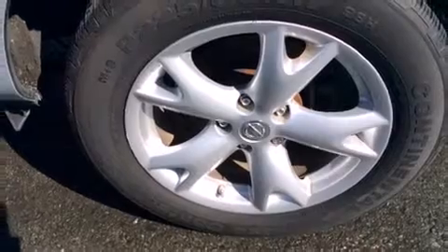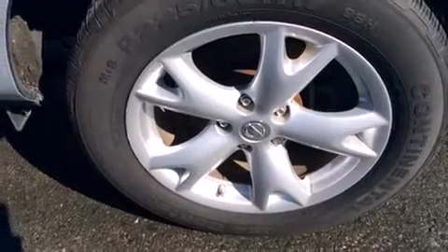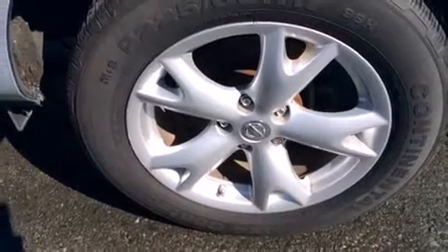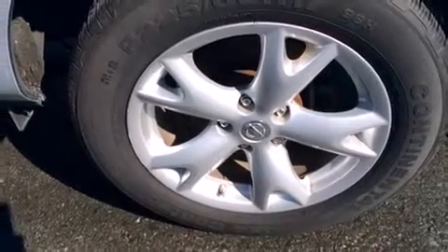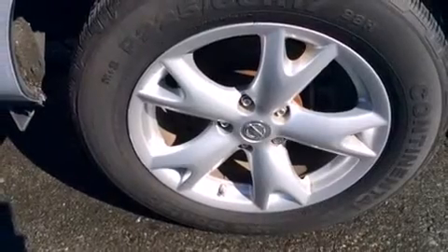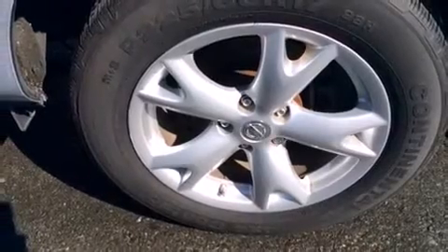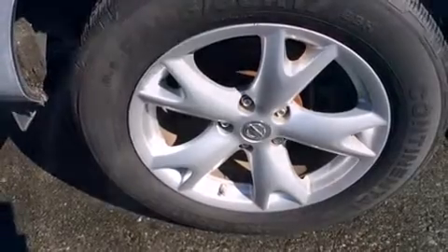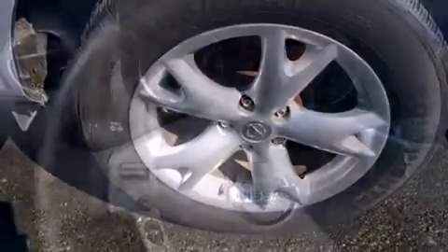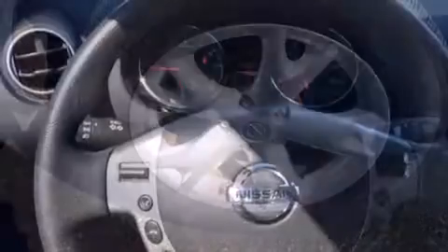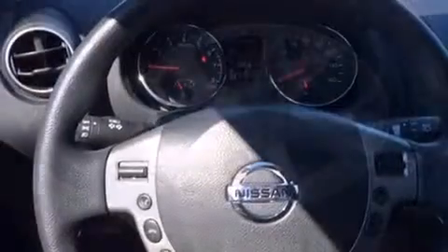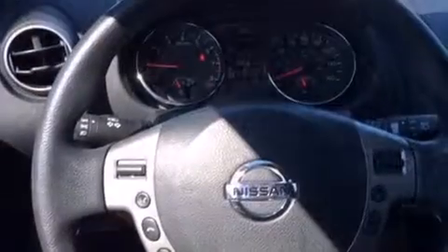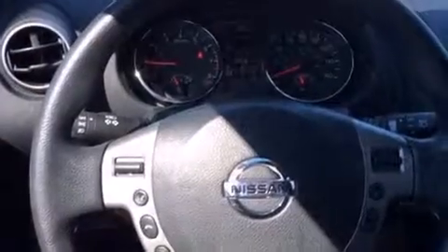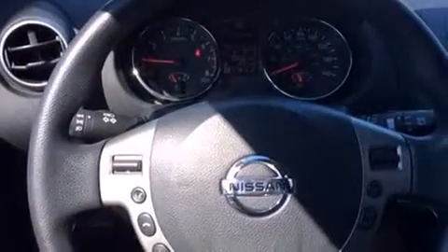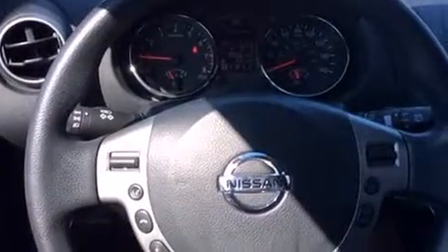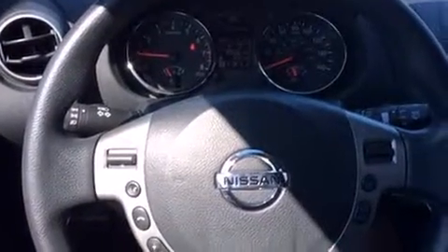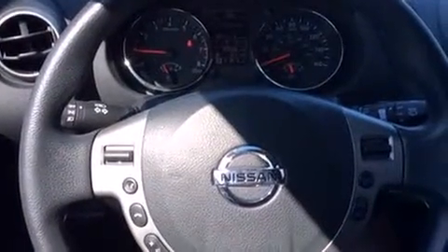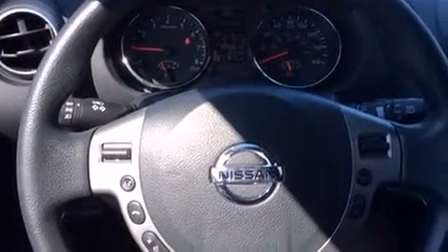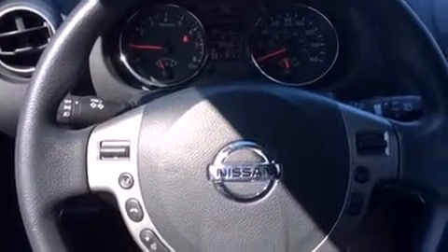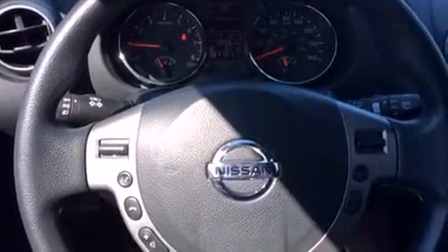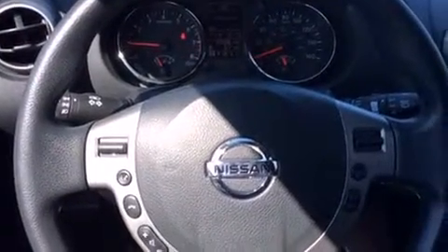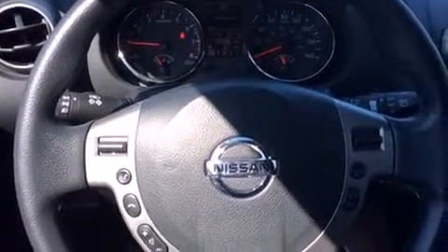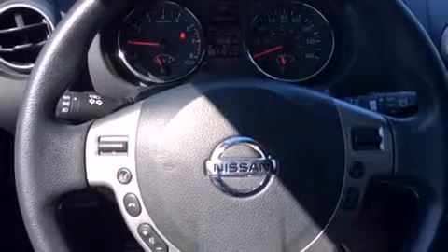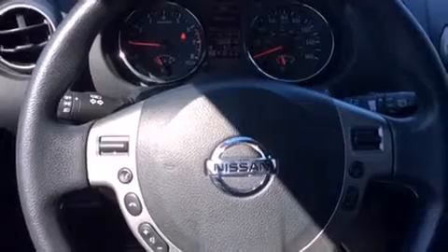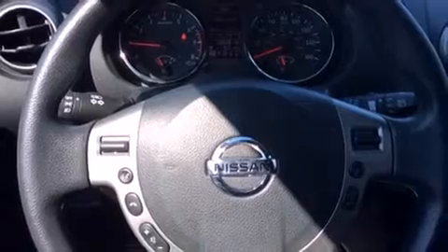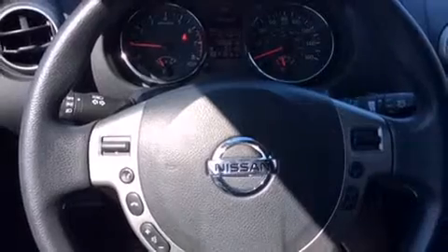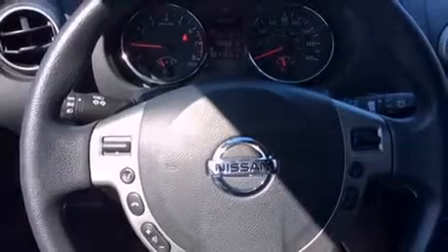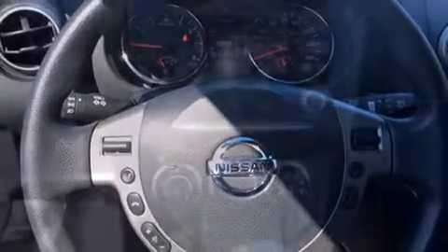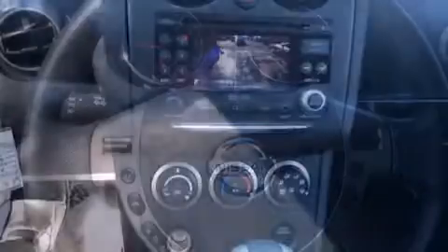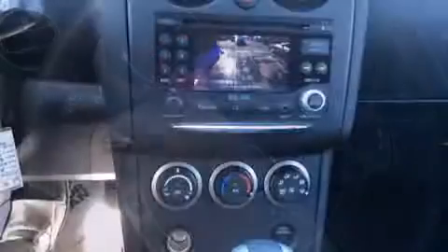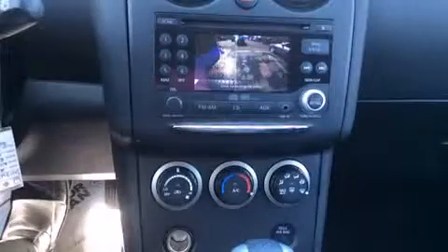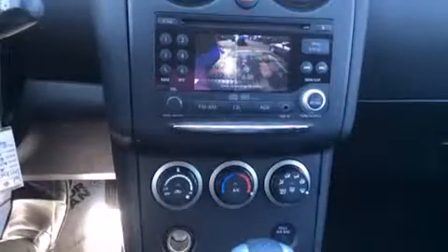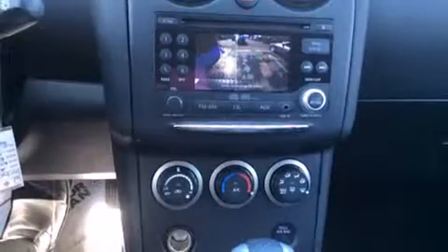Top features include a split folding rear seat, a tachometer, variably intermittent wipers, an outside temperature display, and remote keyless entry.